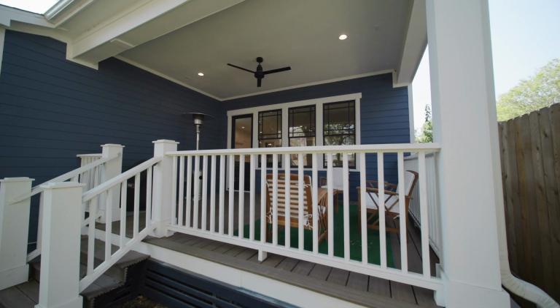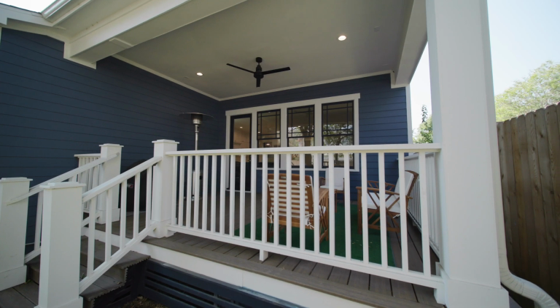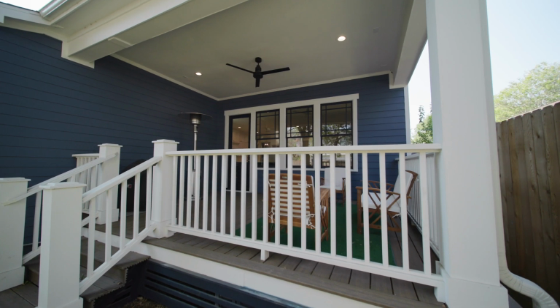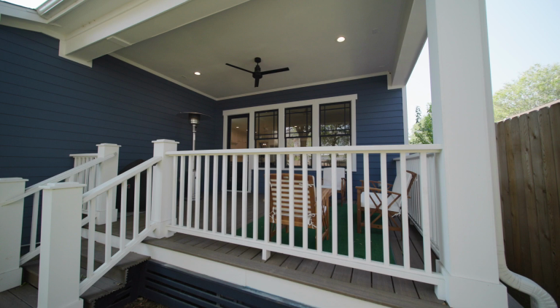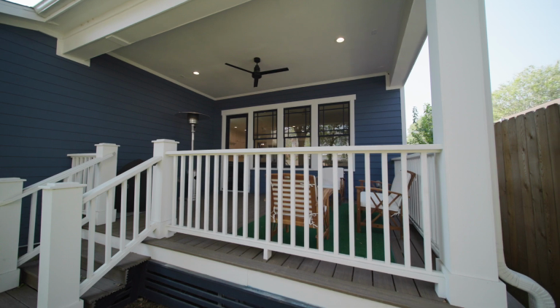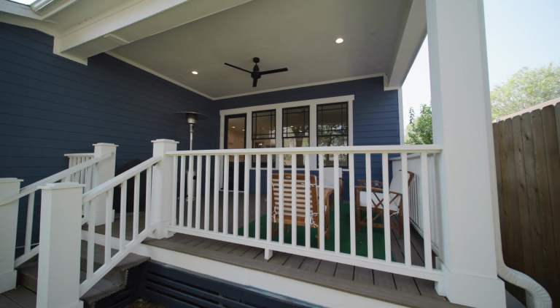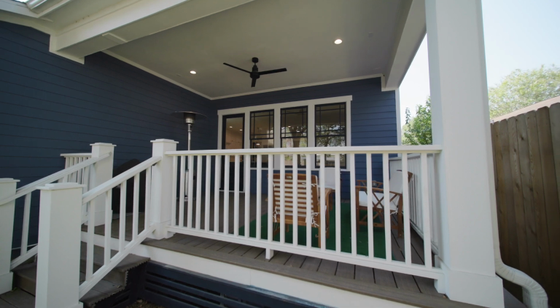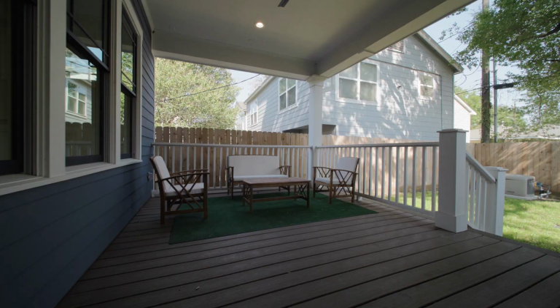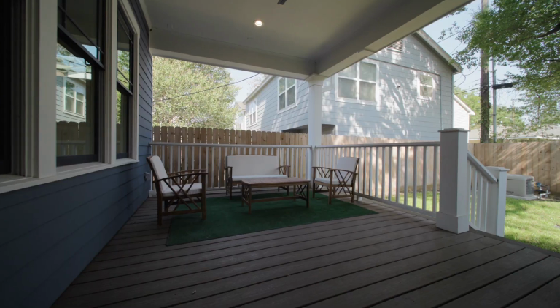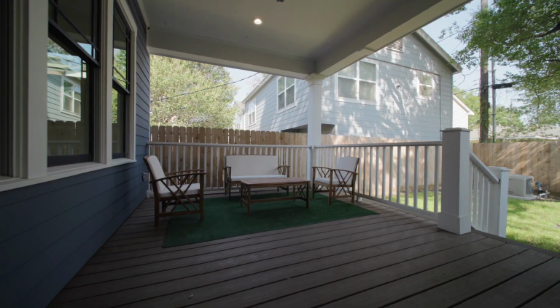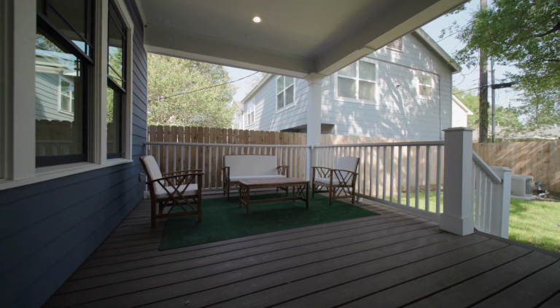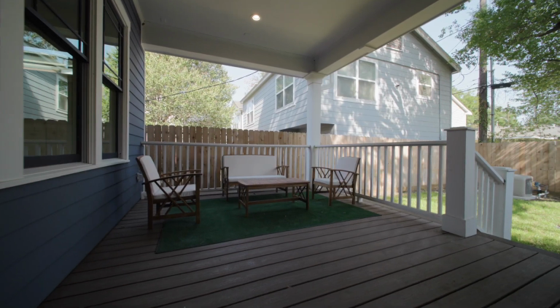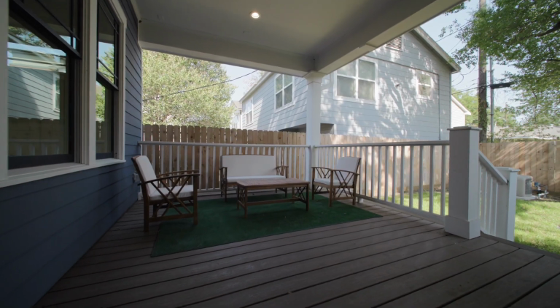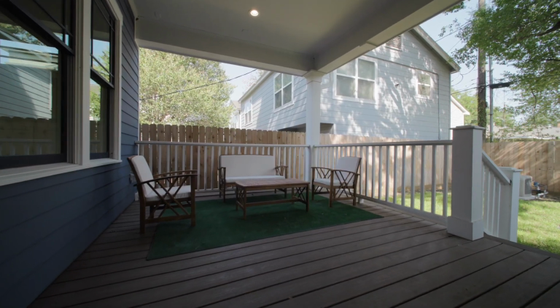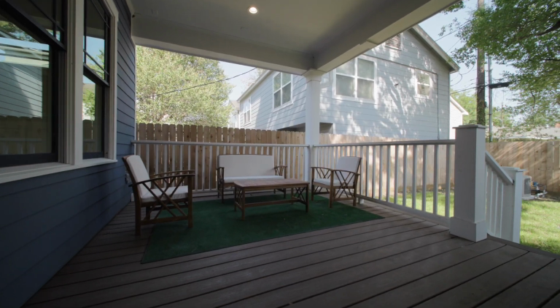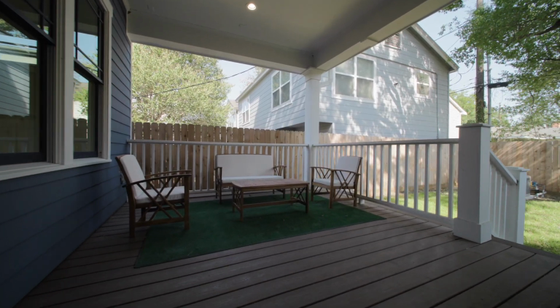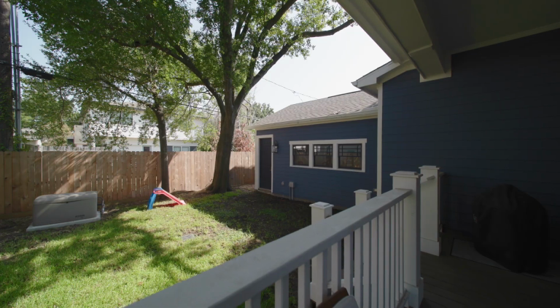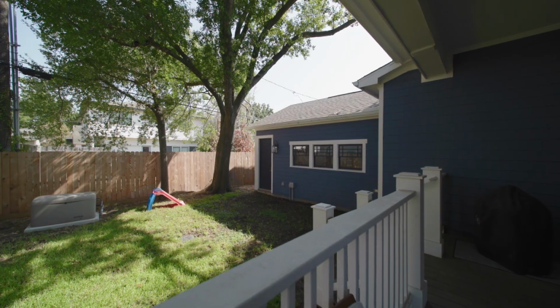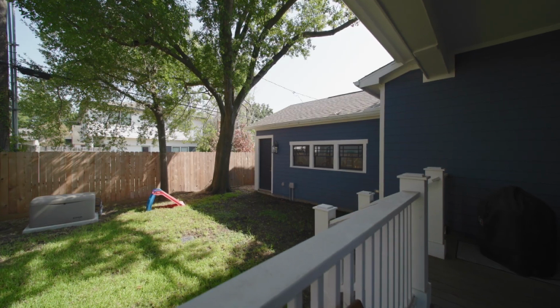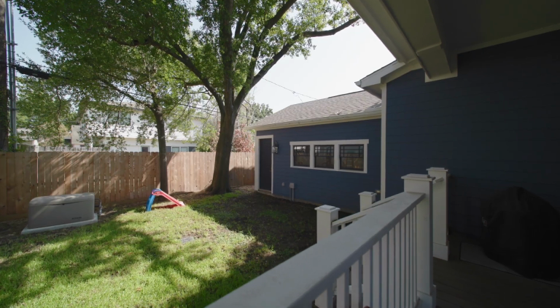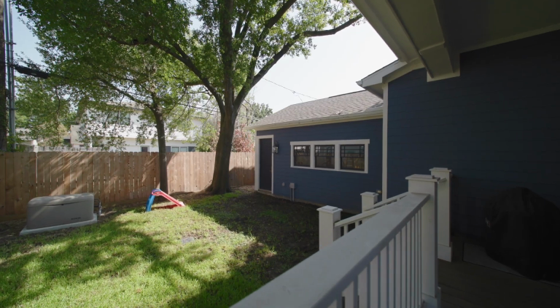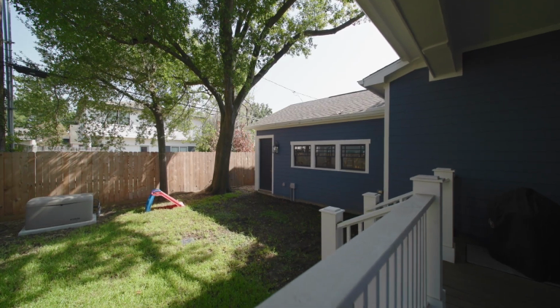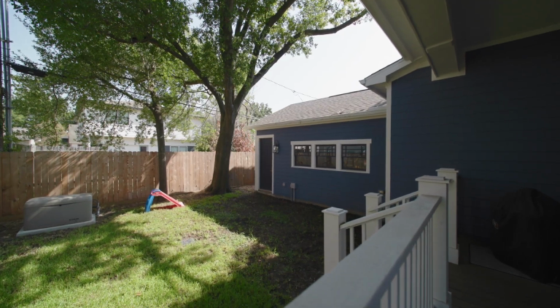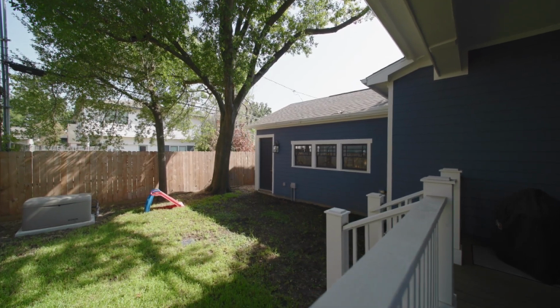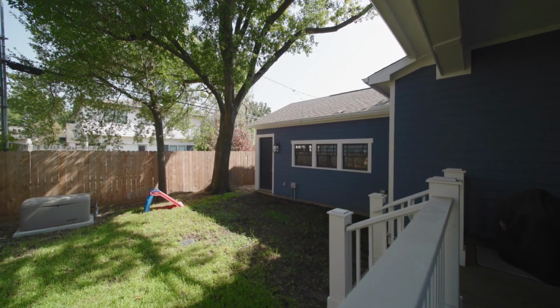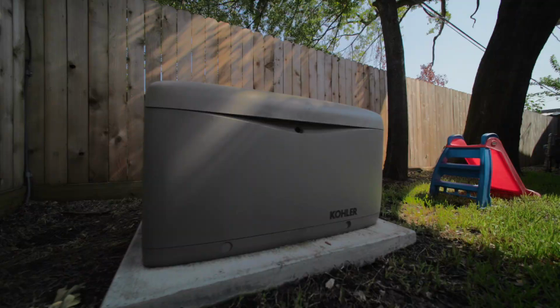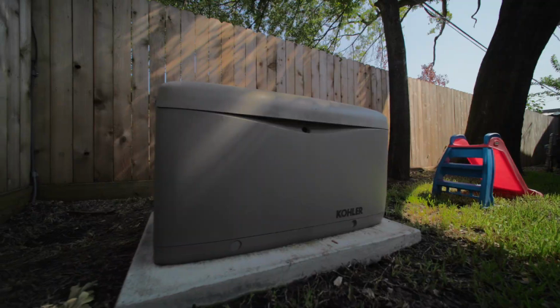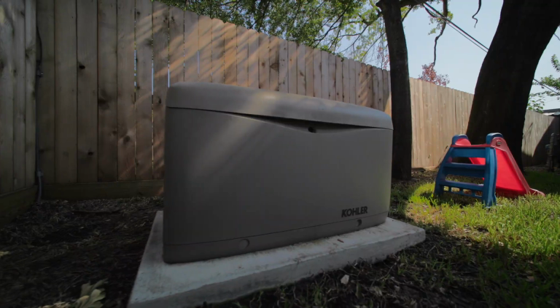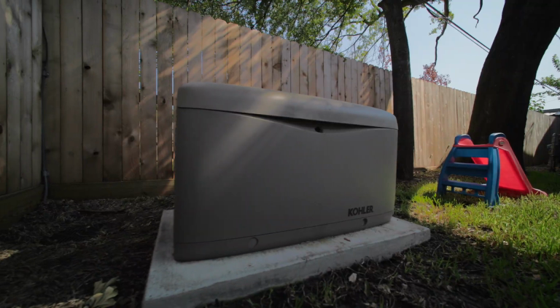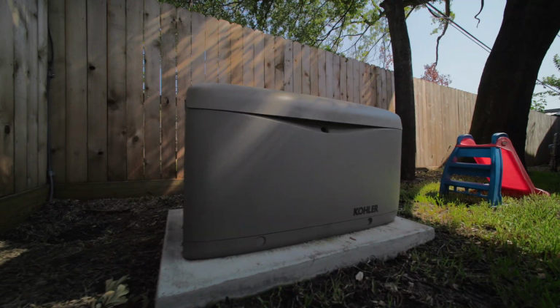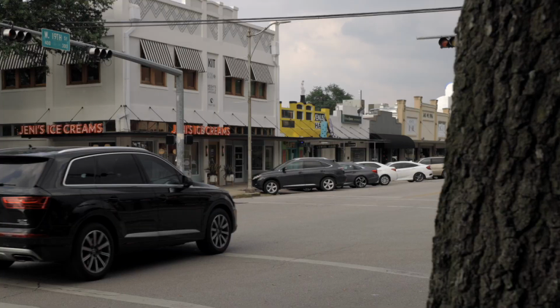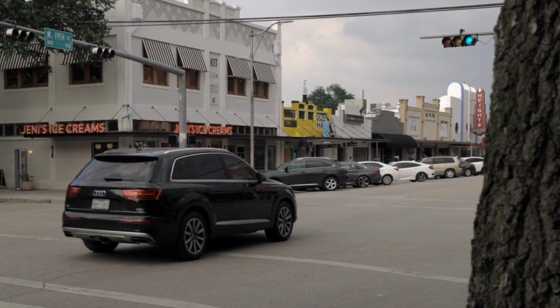Outside, you have a spacious 11 by 17 back porch, spacious yard for play, and a whole home Kohler generator for those seasonal emergencies.